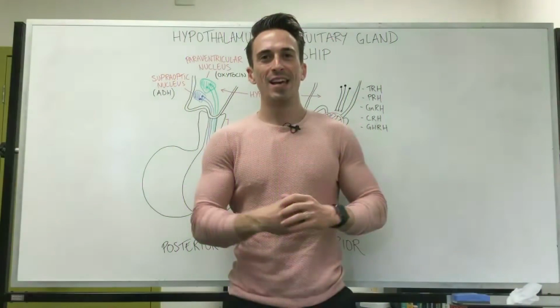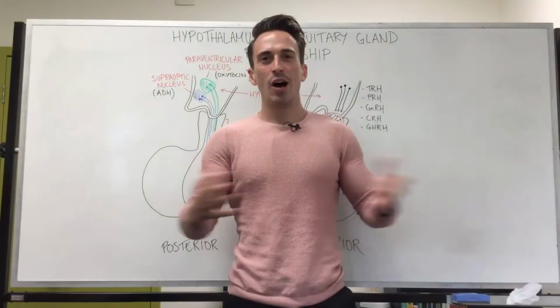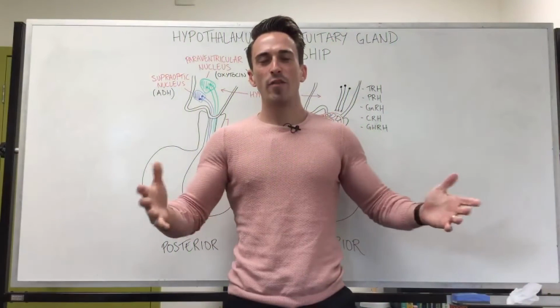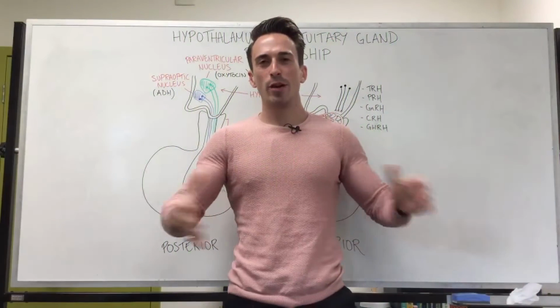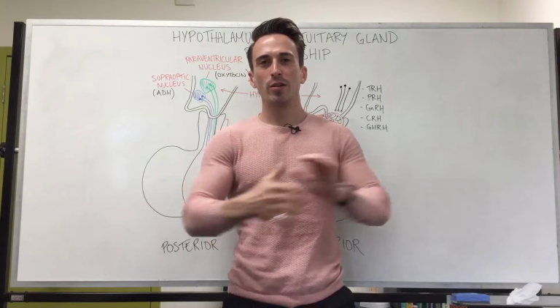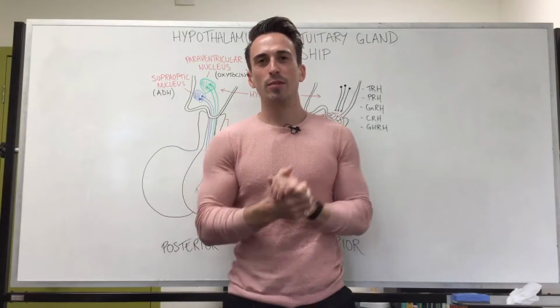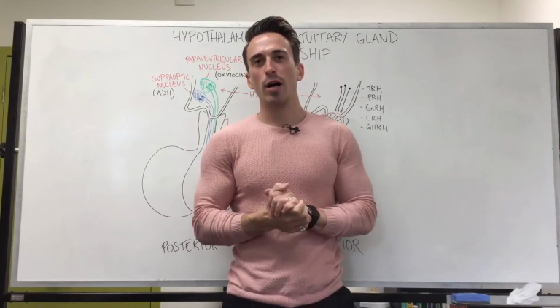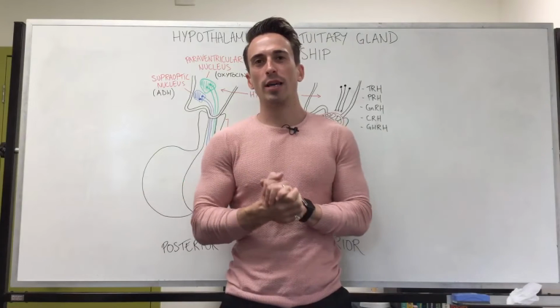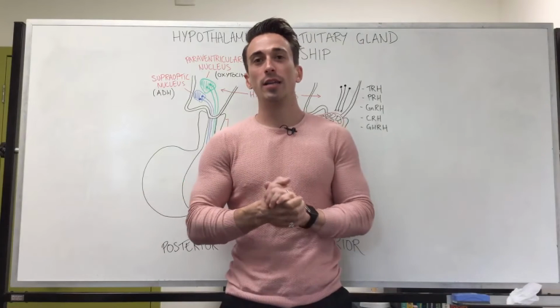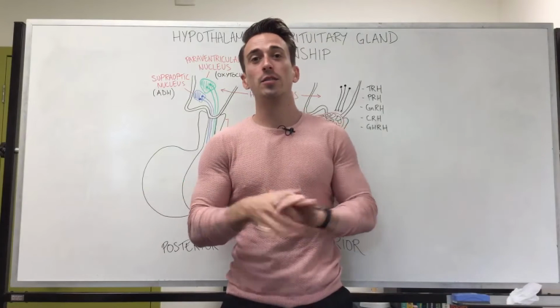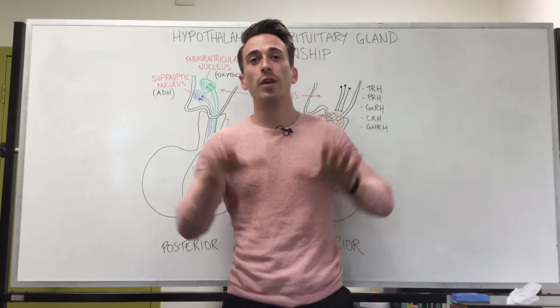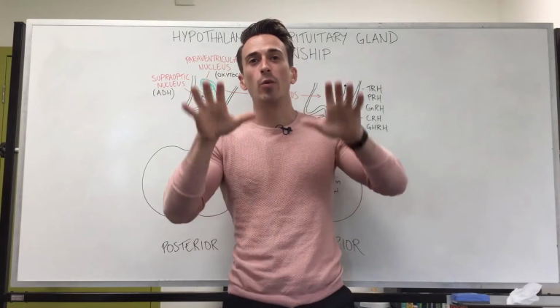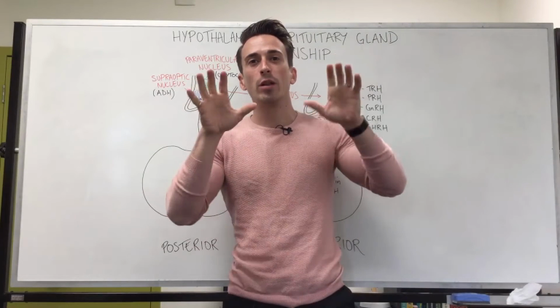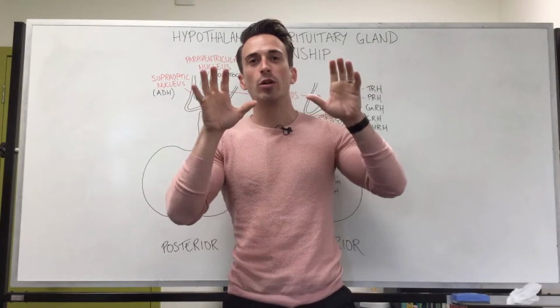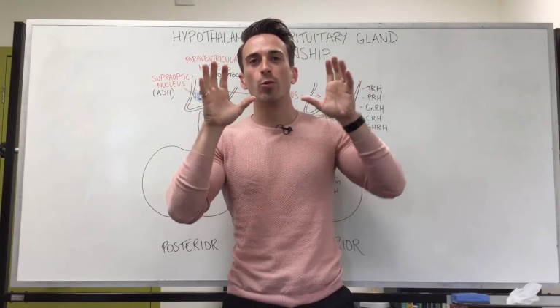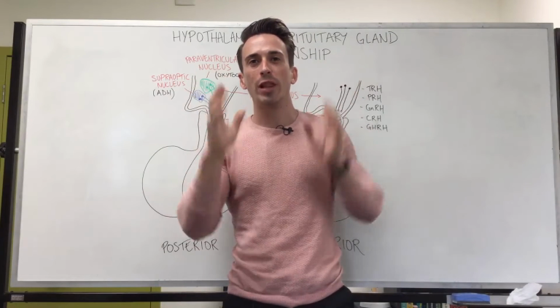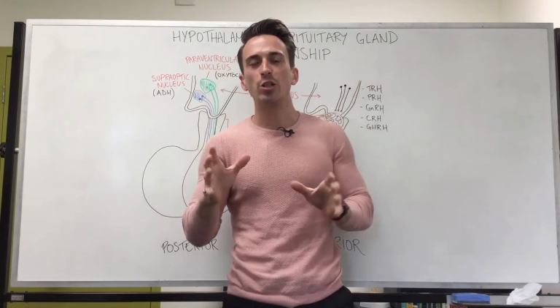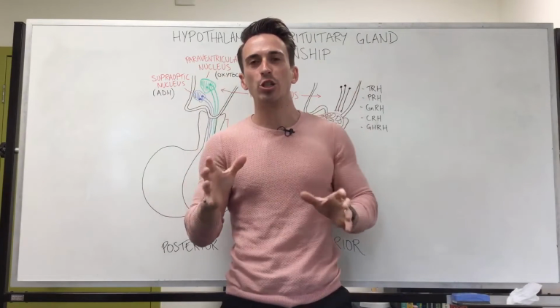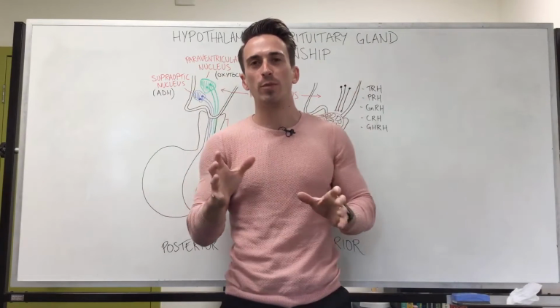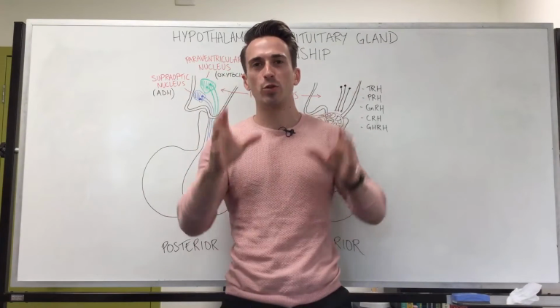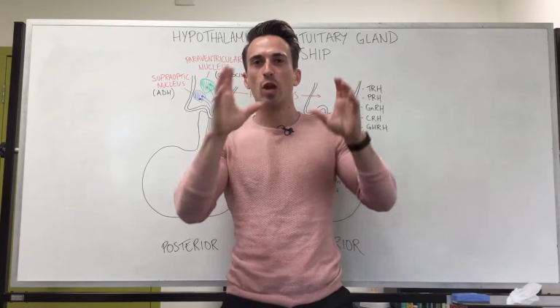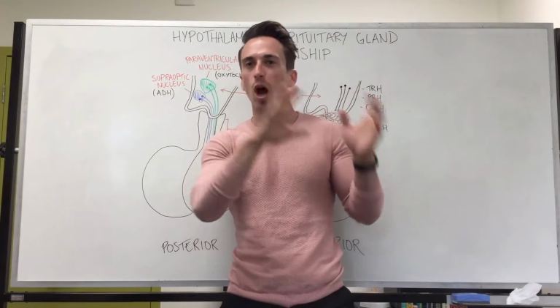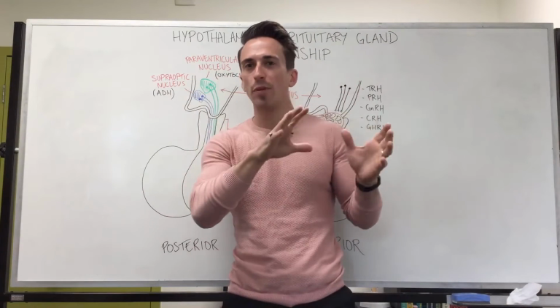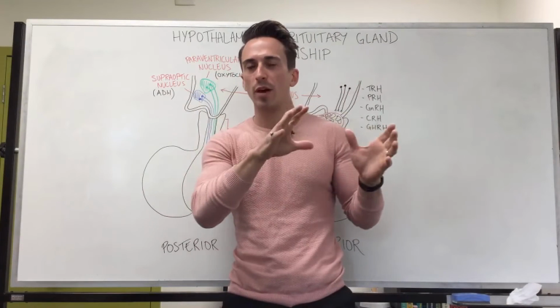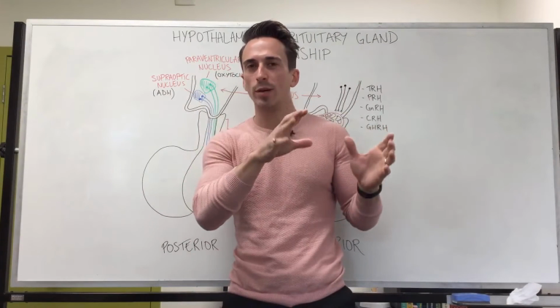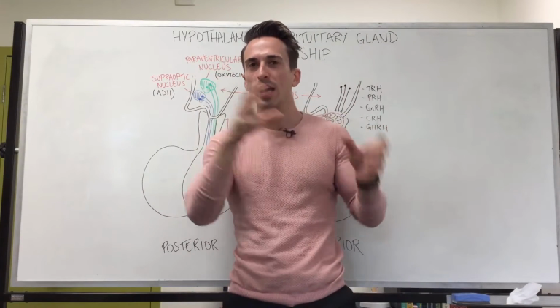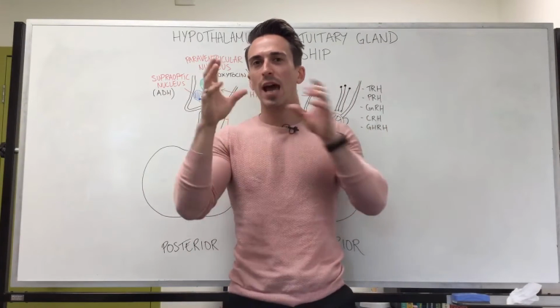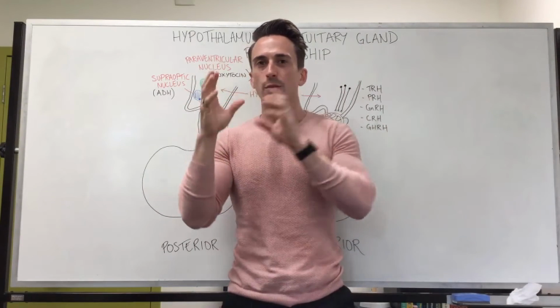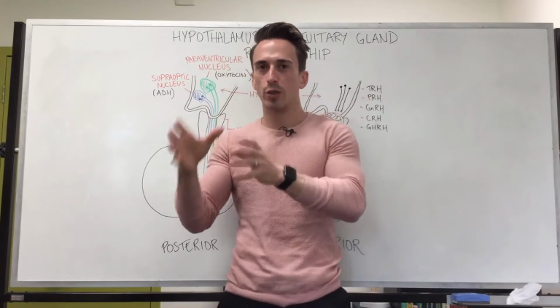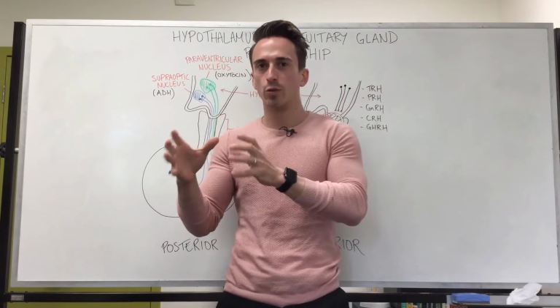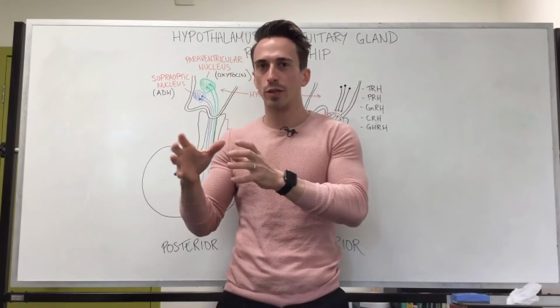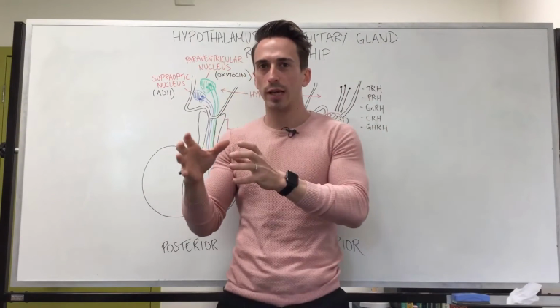Hi everybody, Dr. Mike here. In this video we're going to look at the relationship between the hypothalamus and the pituitary gland.